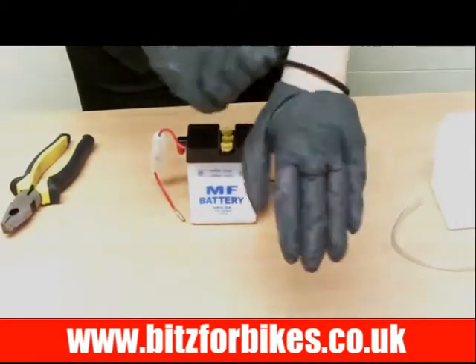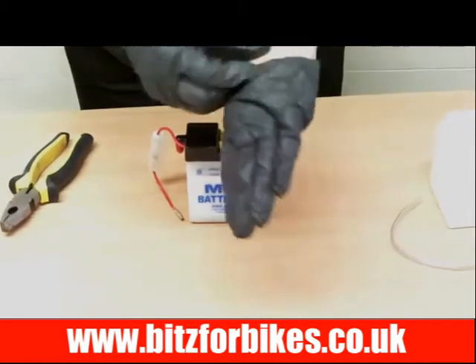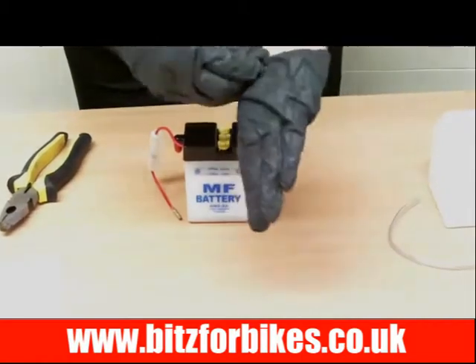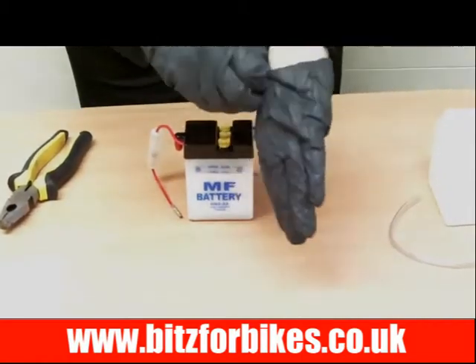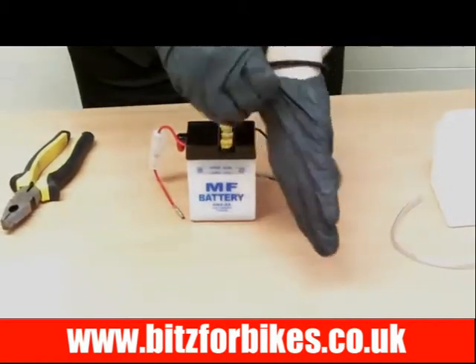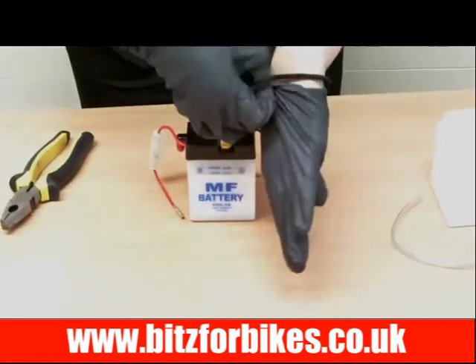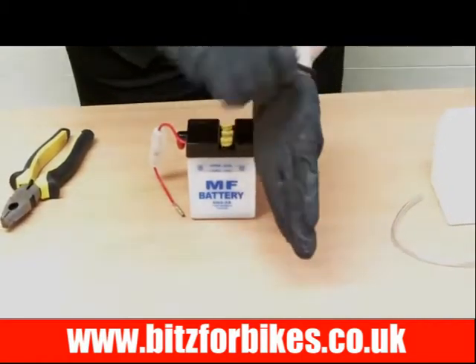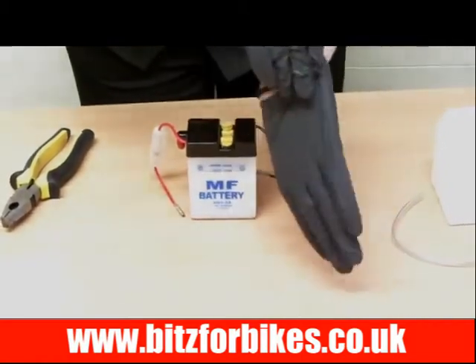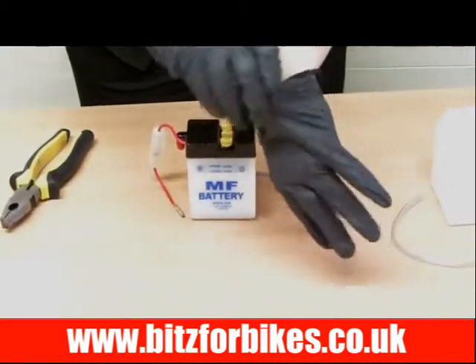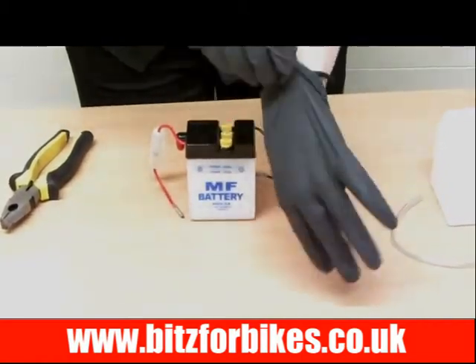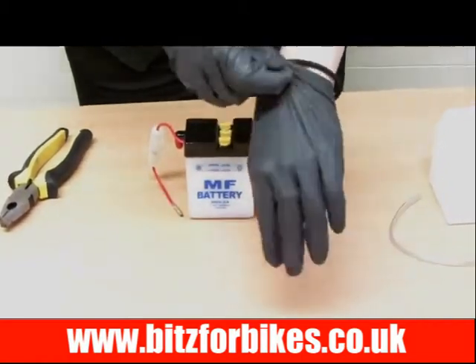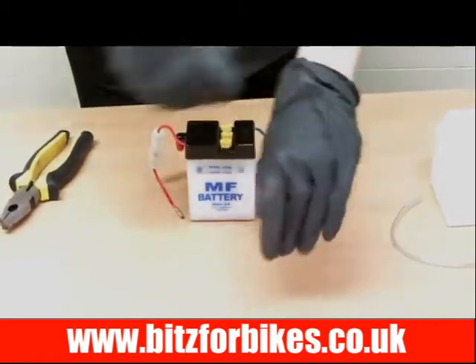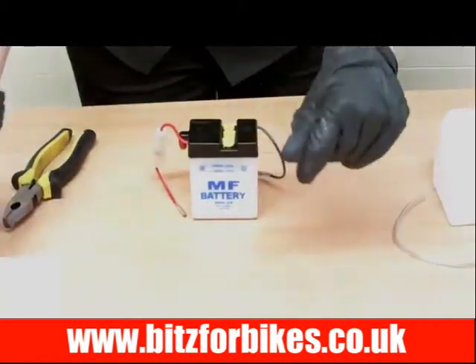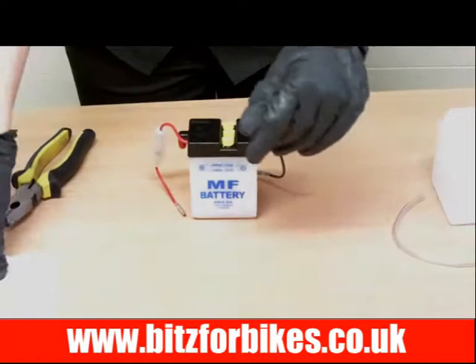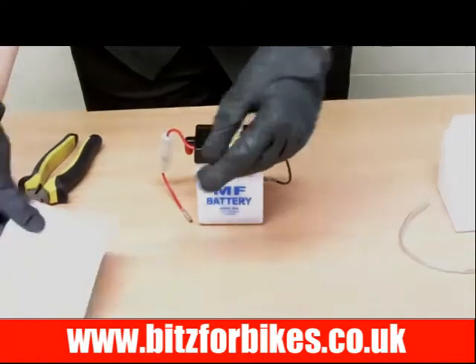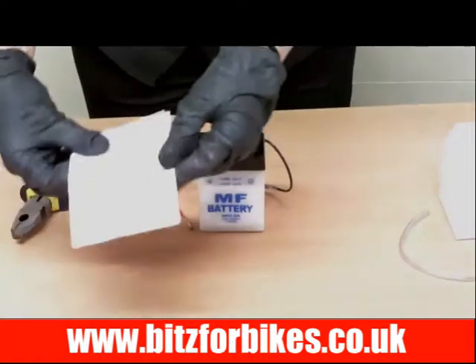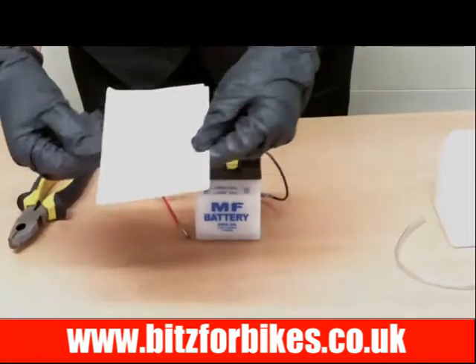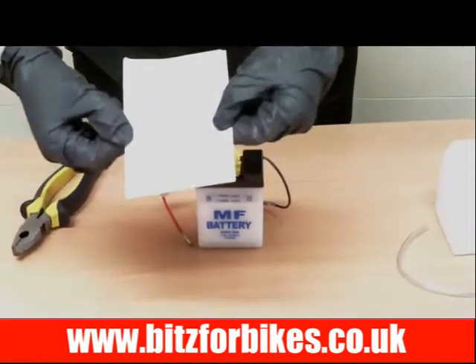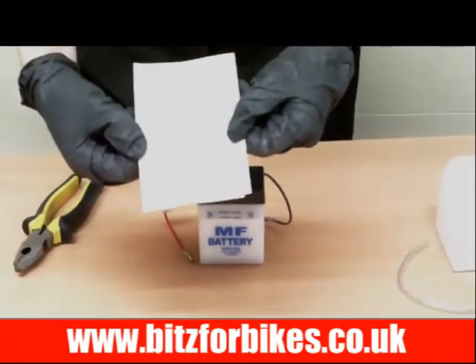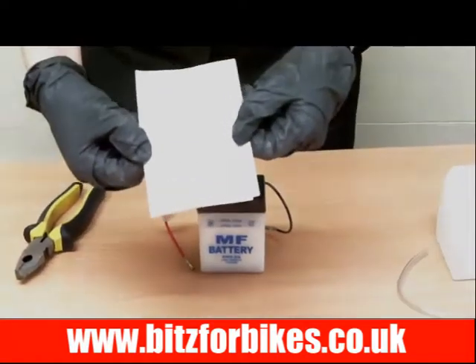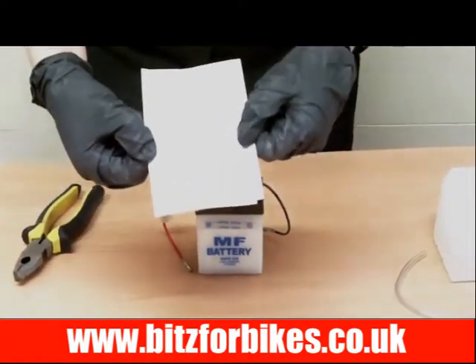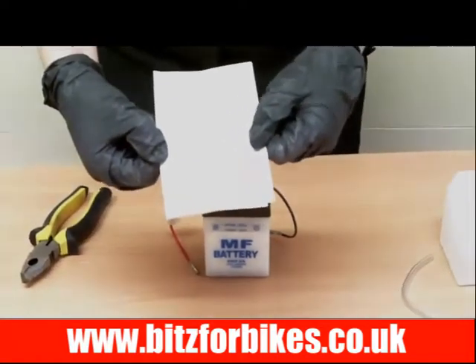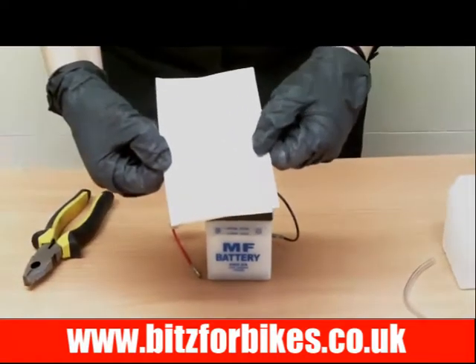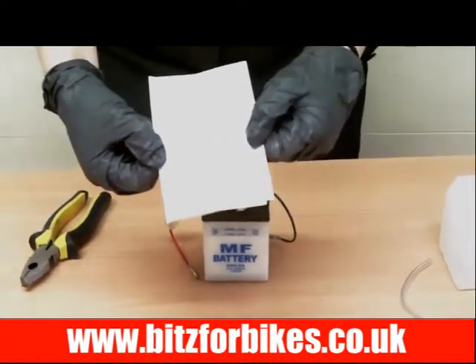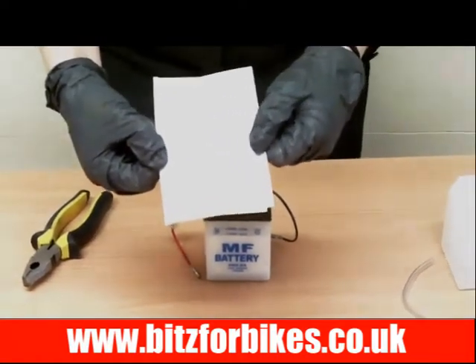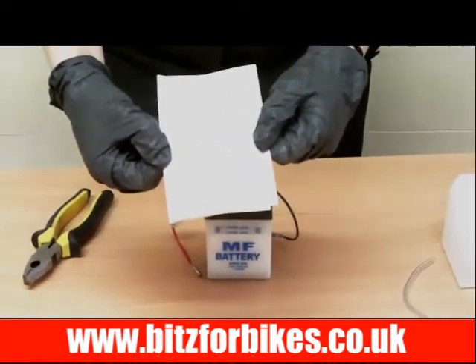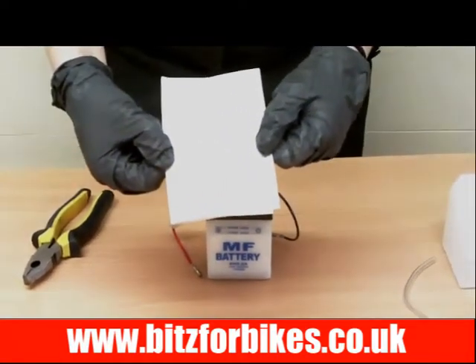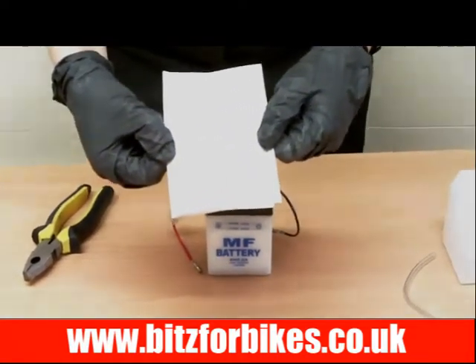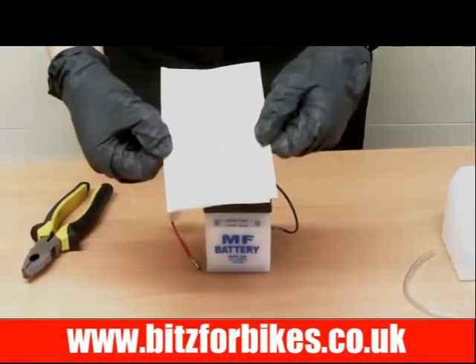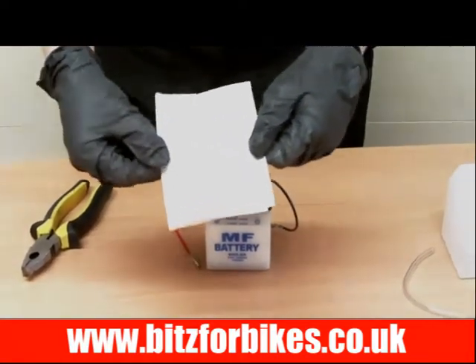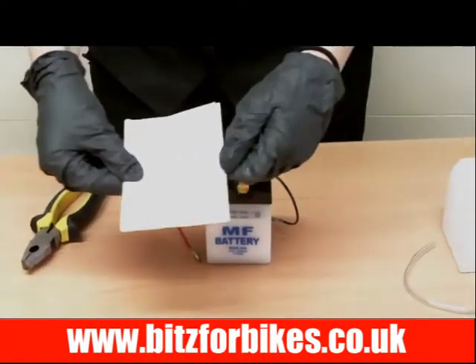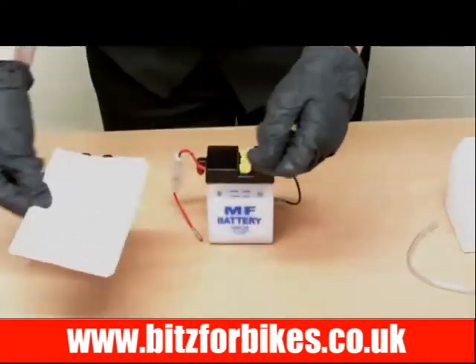Now the battery will come with an operation manual, so it's advisable that you read through that and follow any precautions that are mentioned in there.